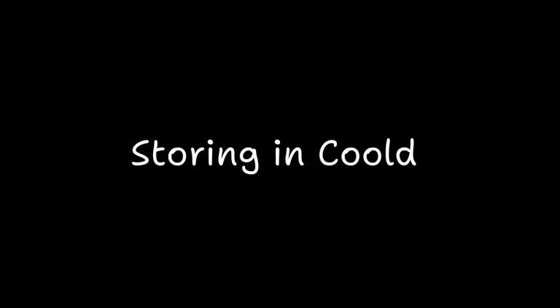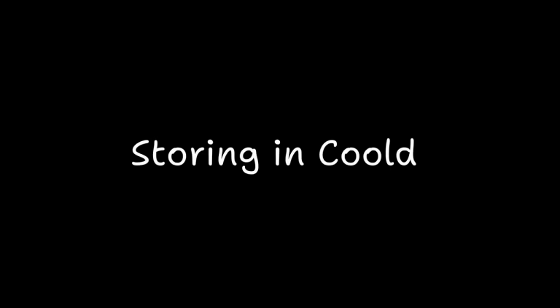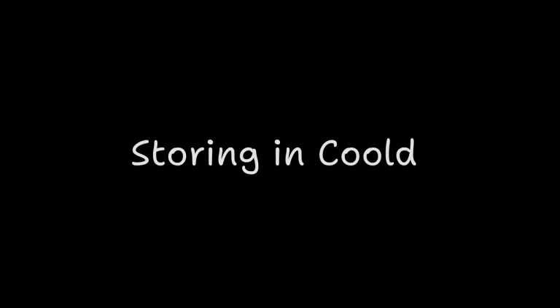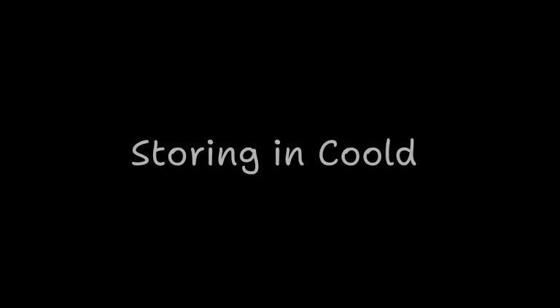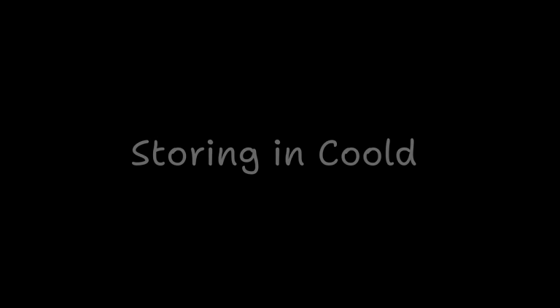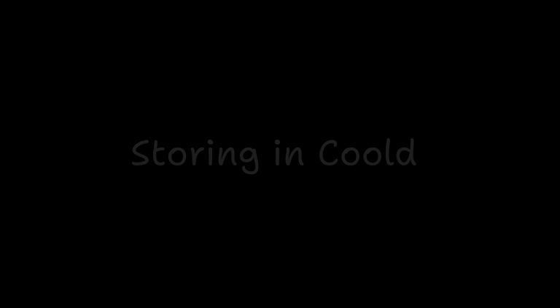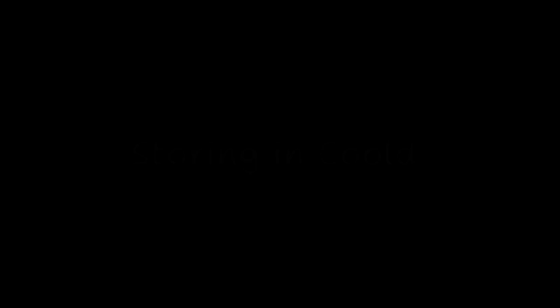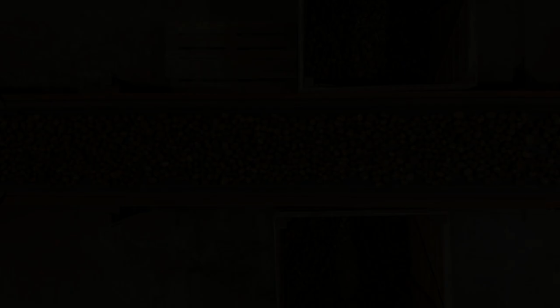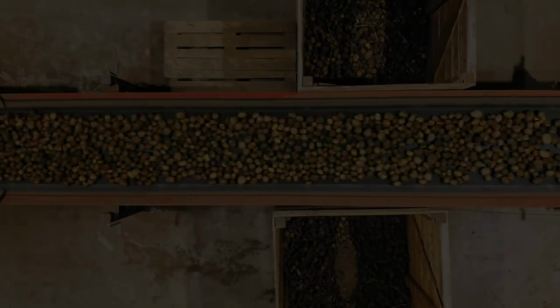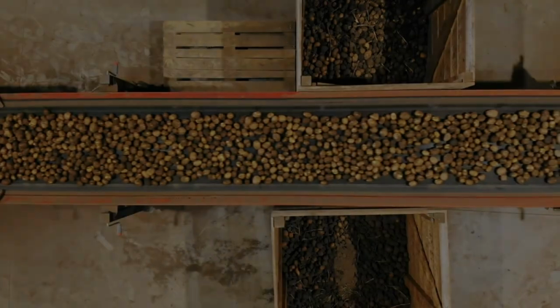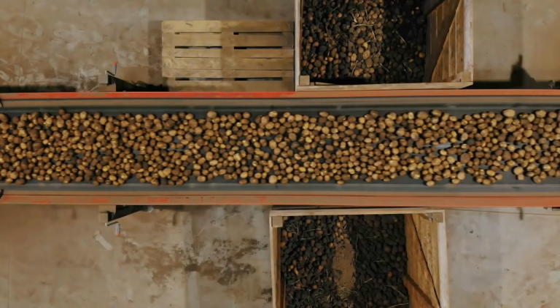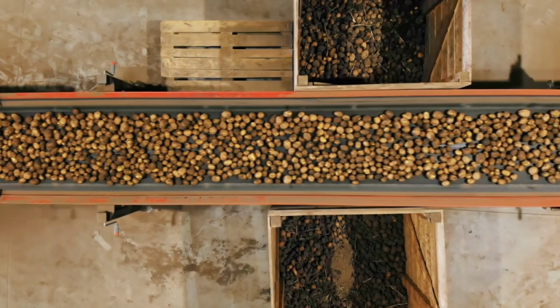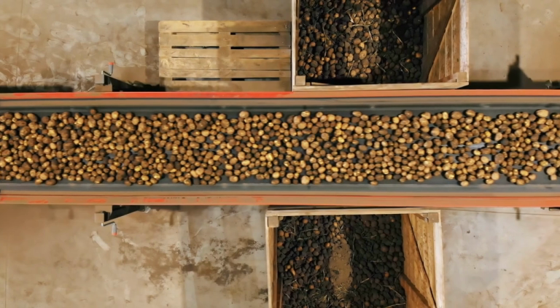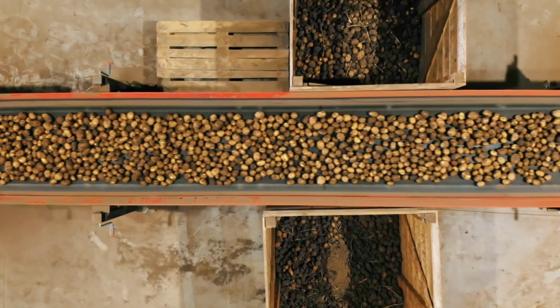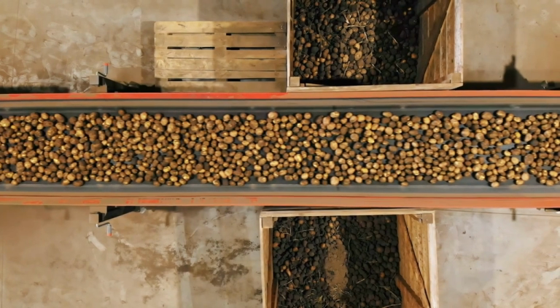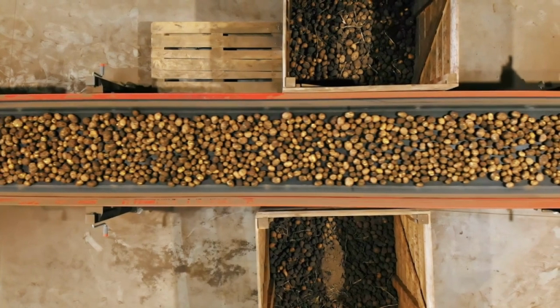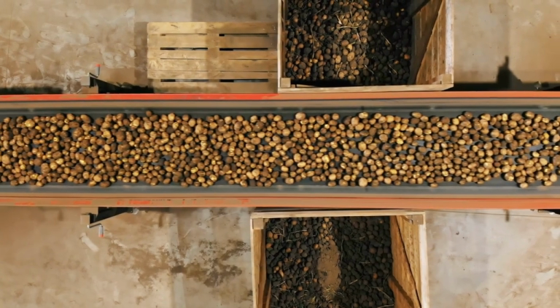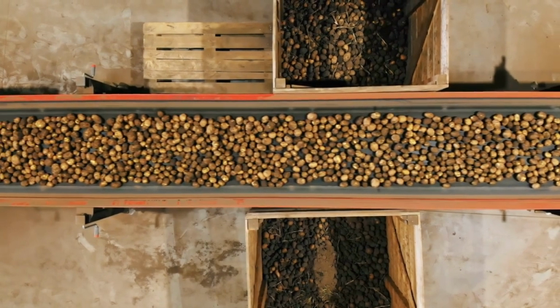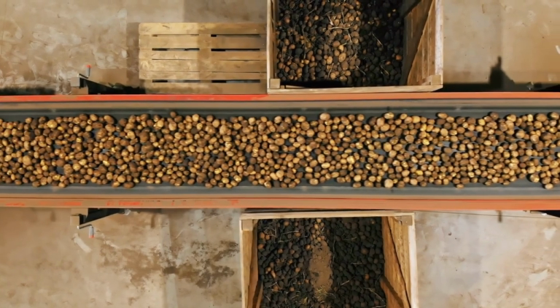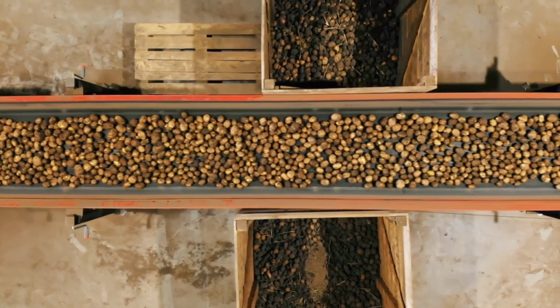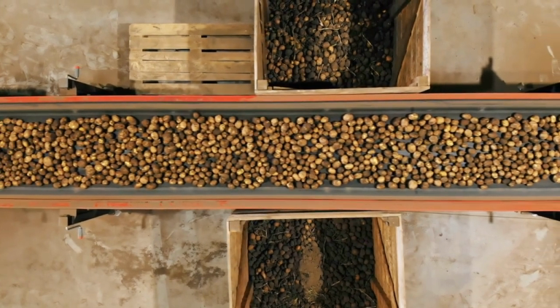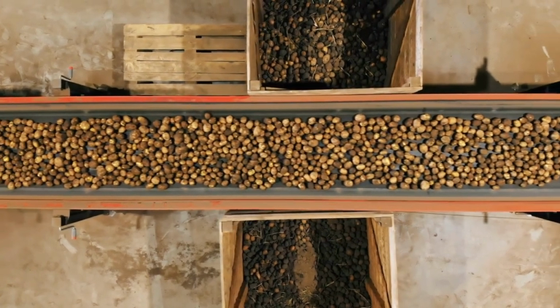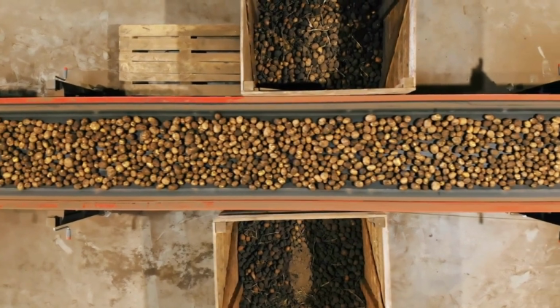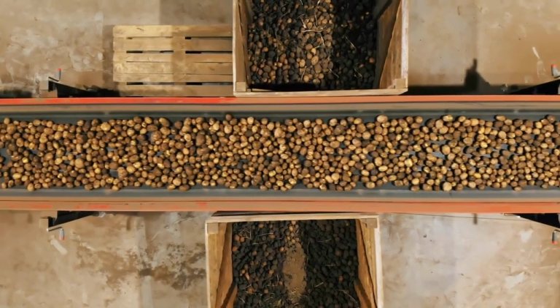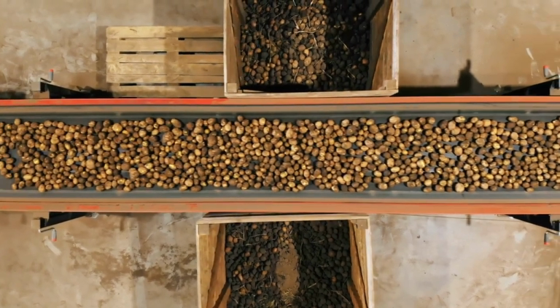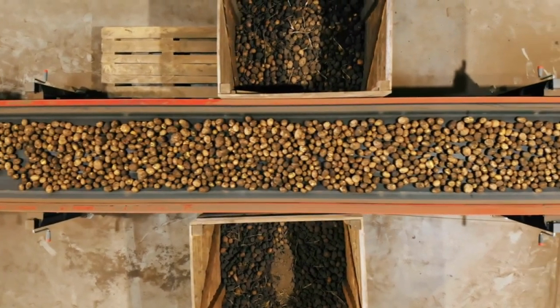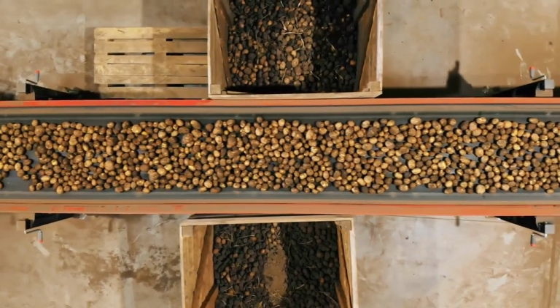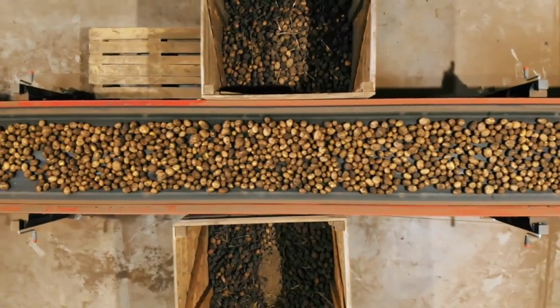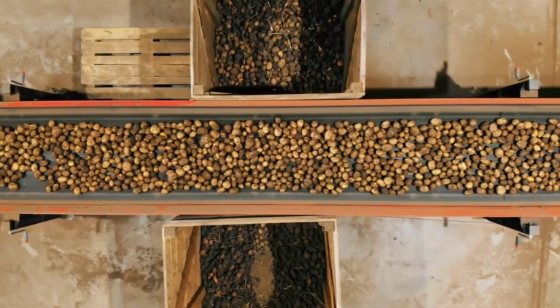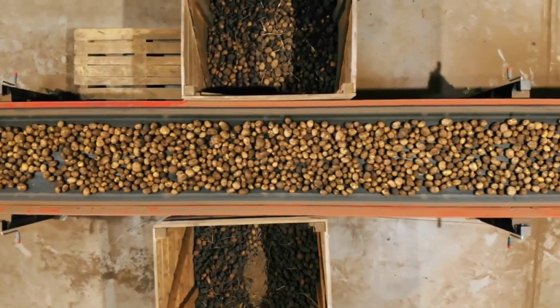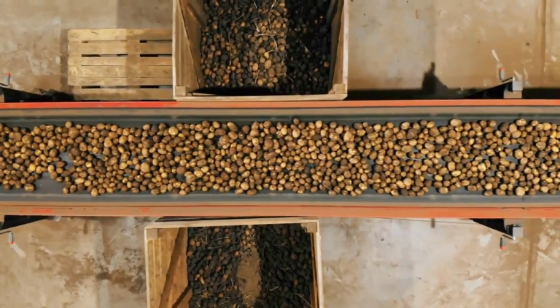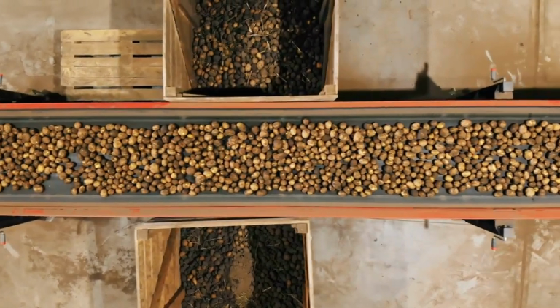Step 7: Storing and cooling. Store the potatoes in a cool, dark place to keep them fresh for months.